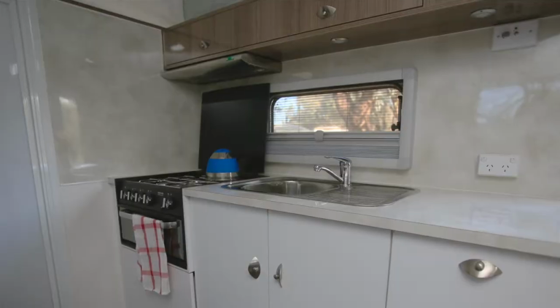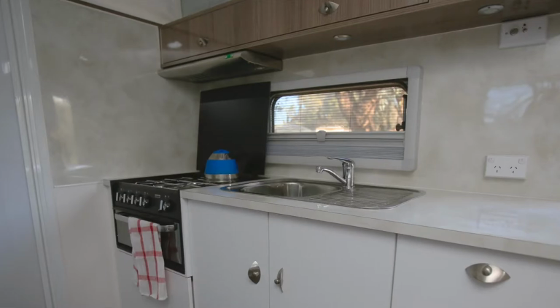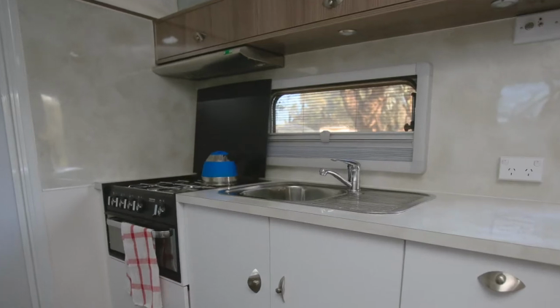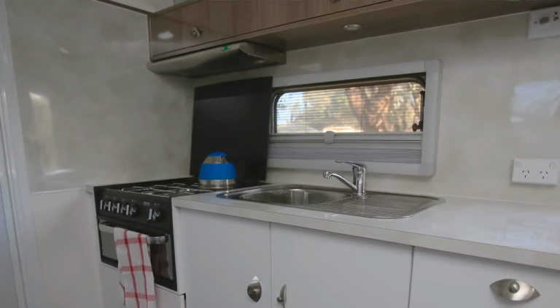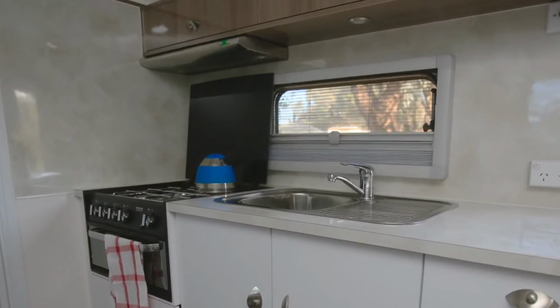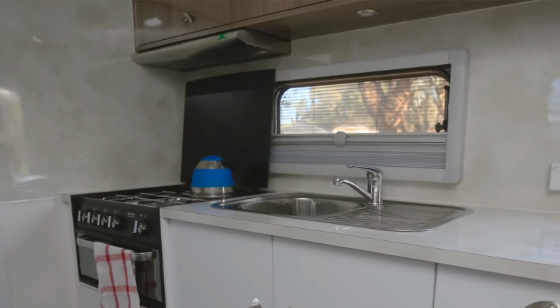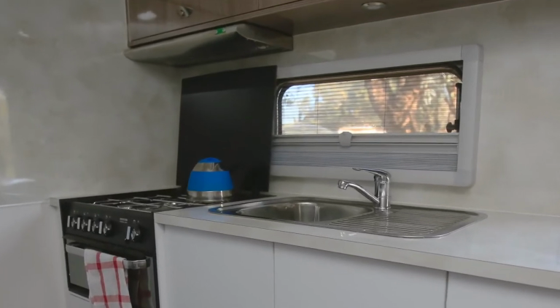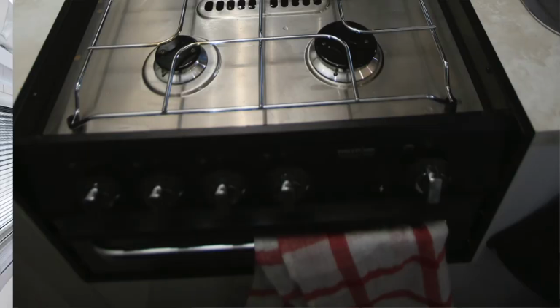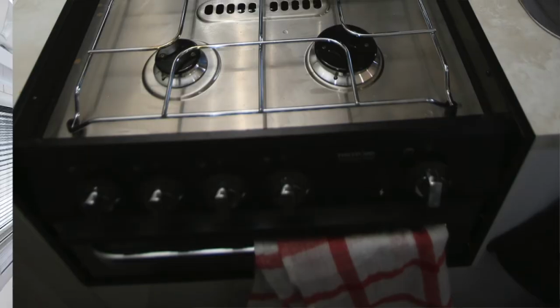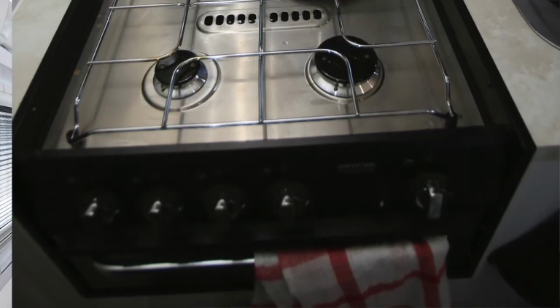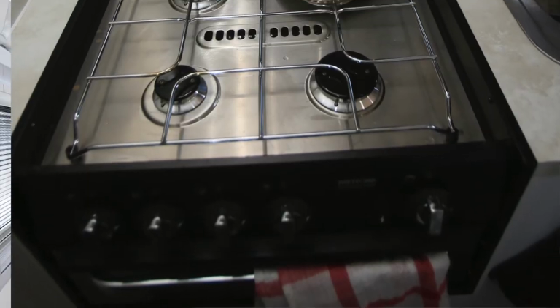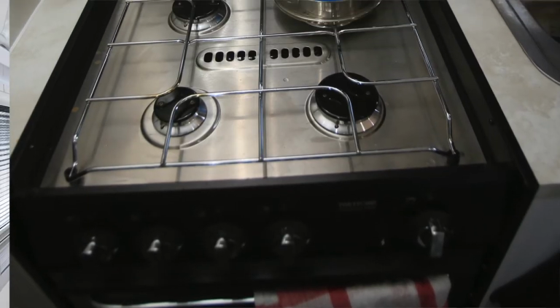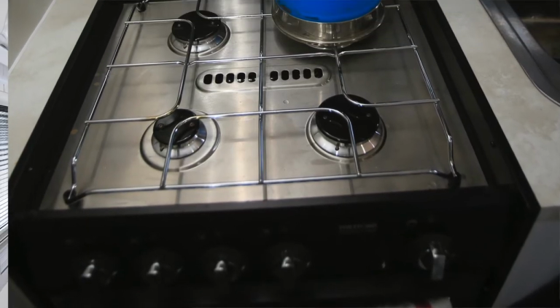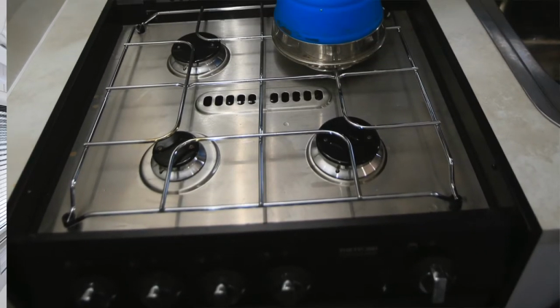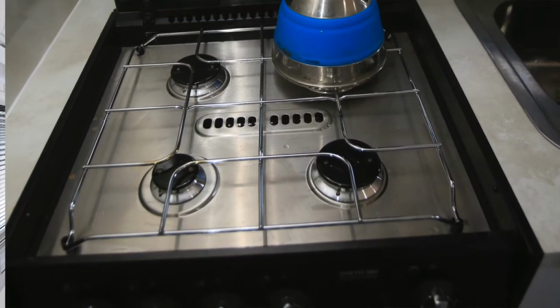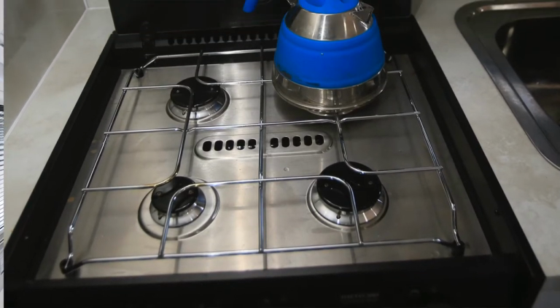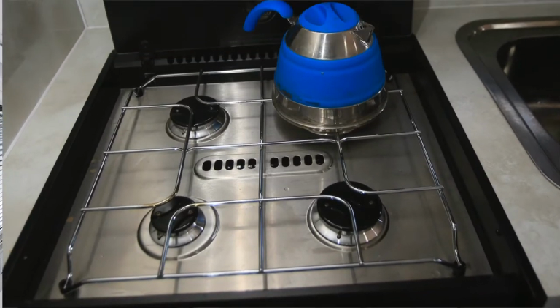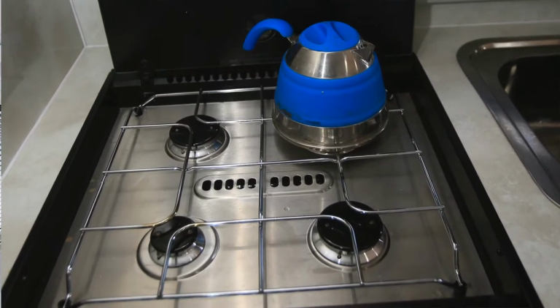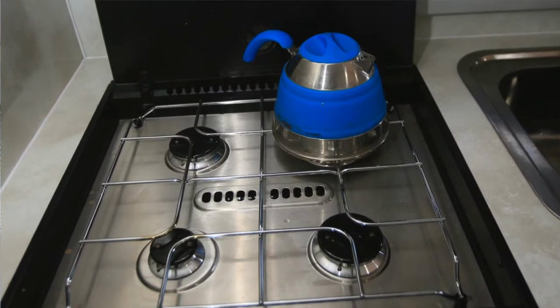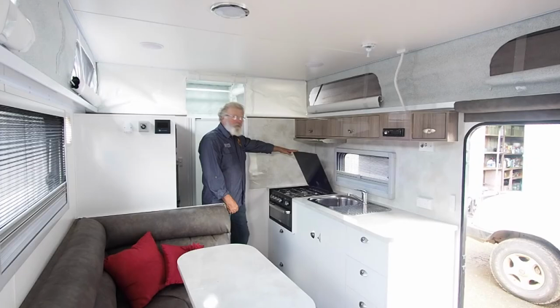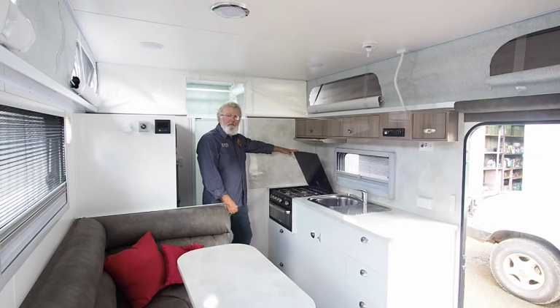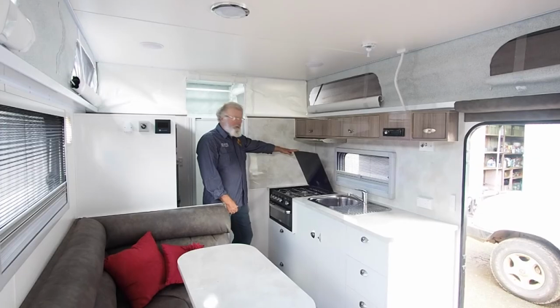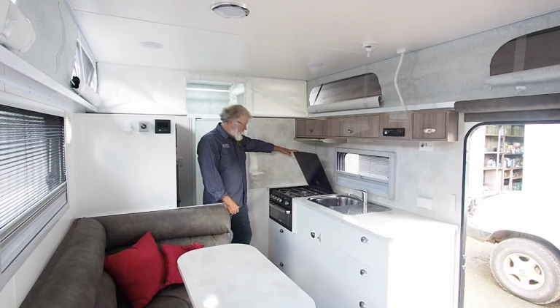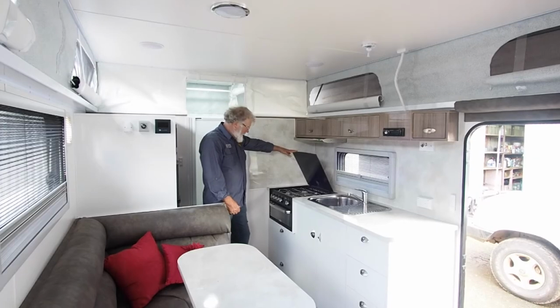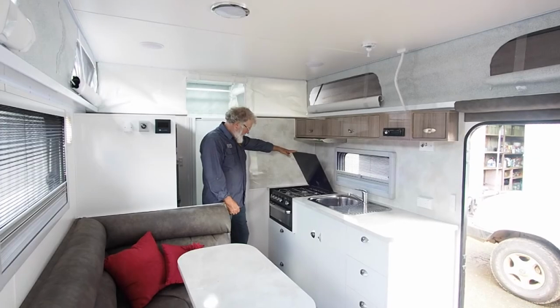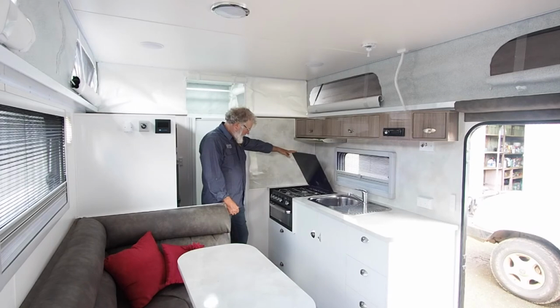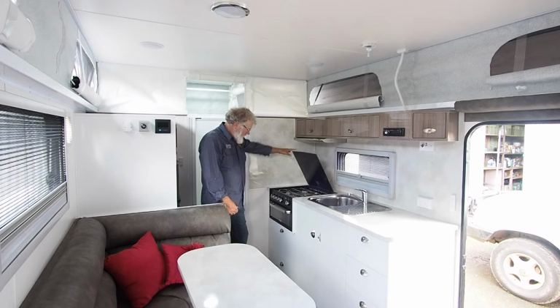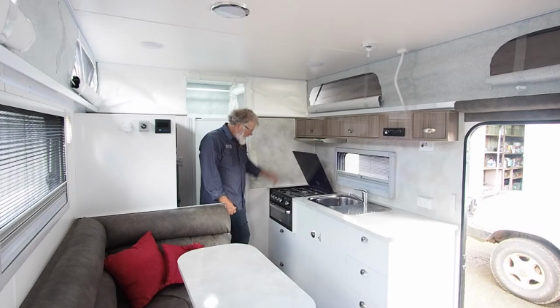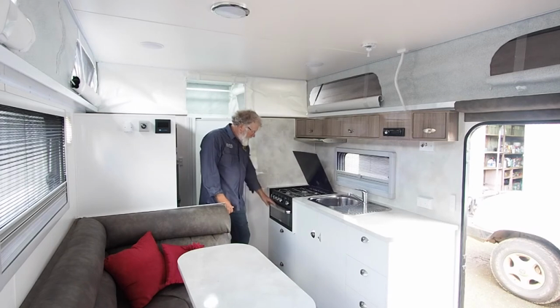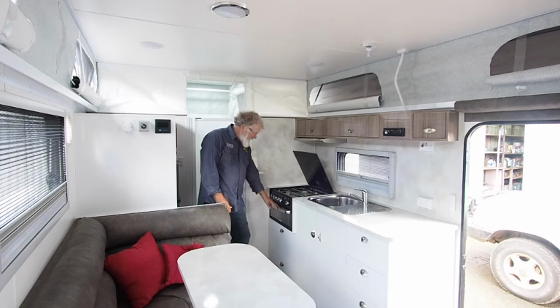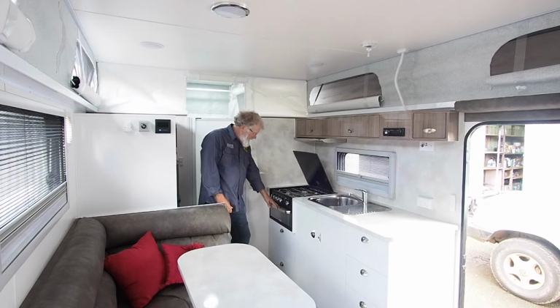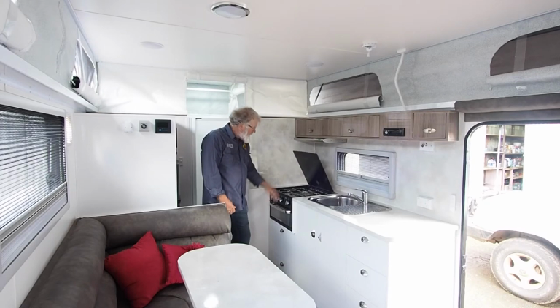Over this side we've got the cooktop here, three gas burners and an electric burner for 240 volt, which is great when you go into a caravan park.